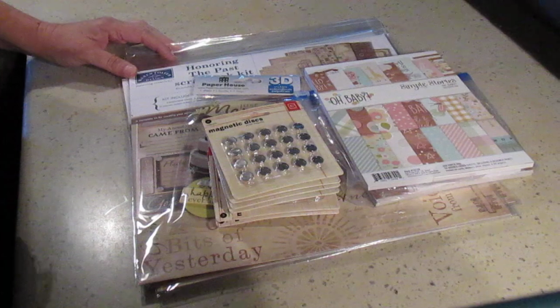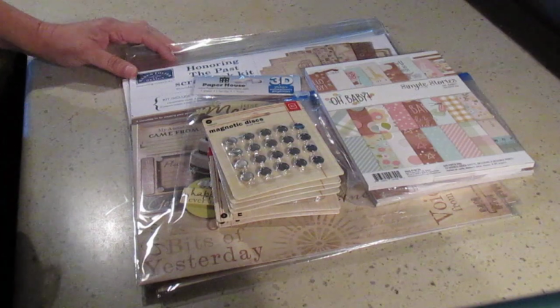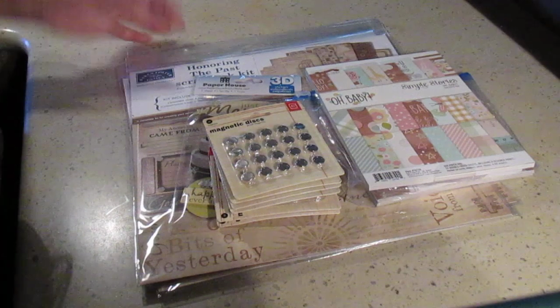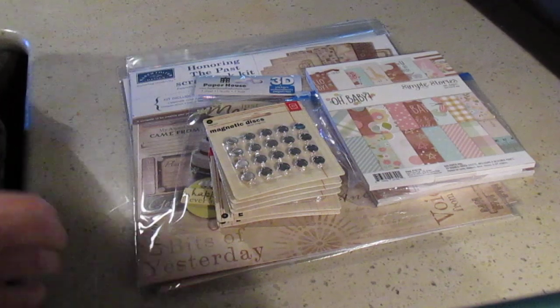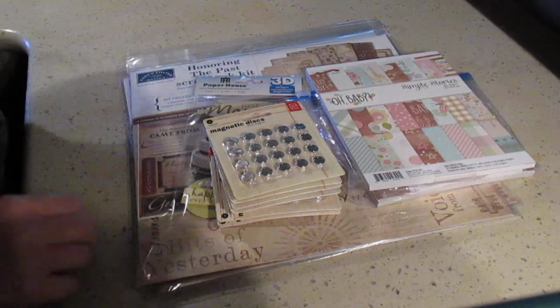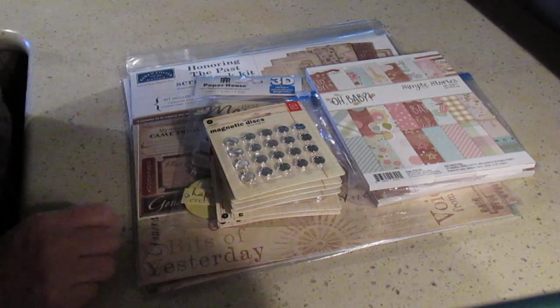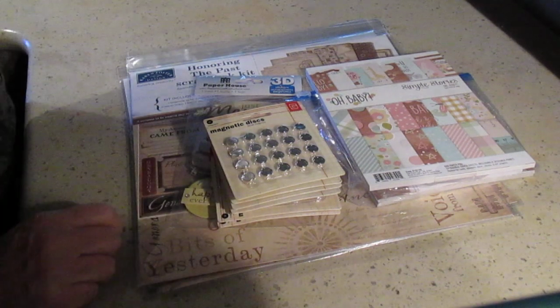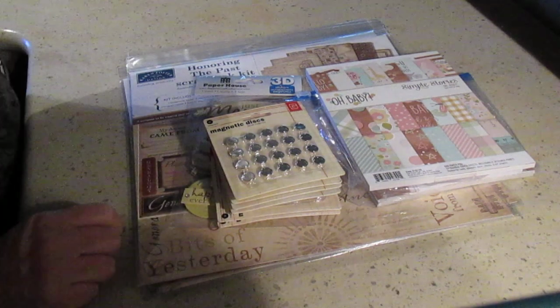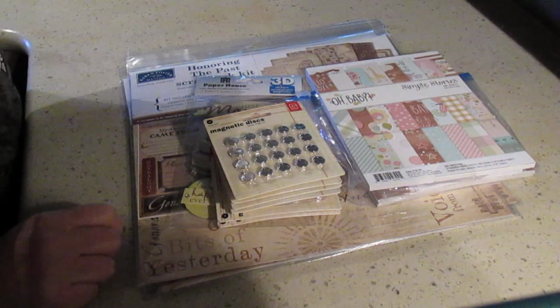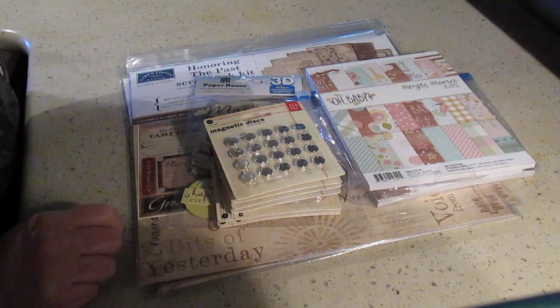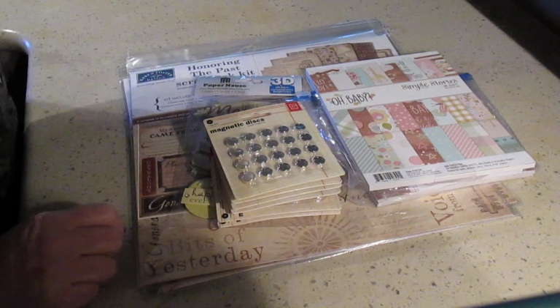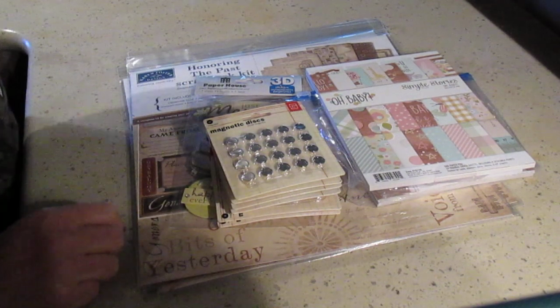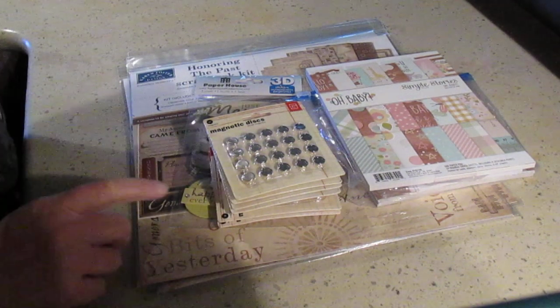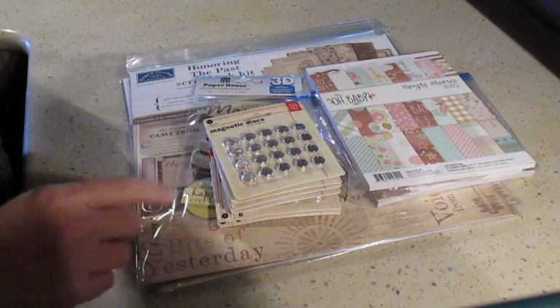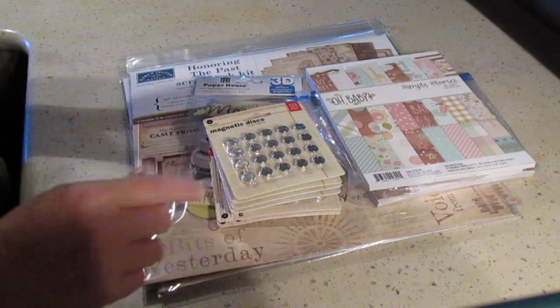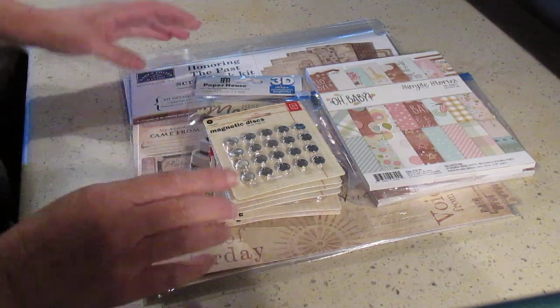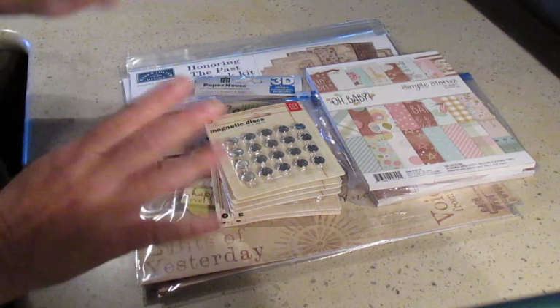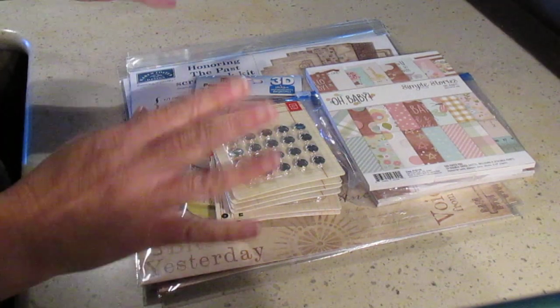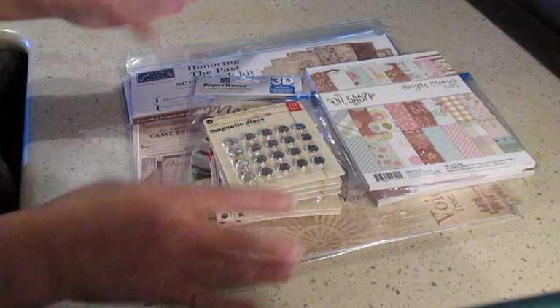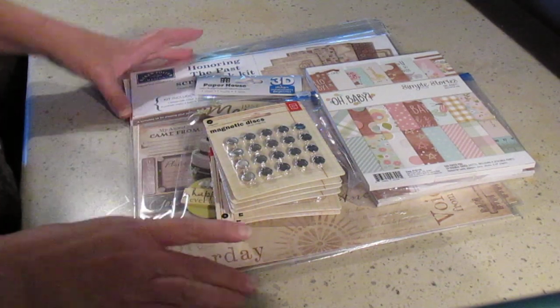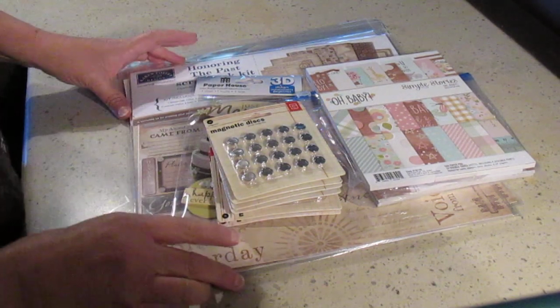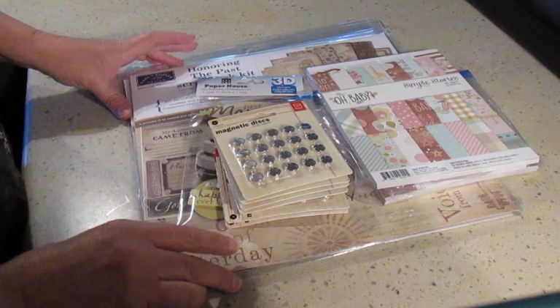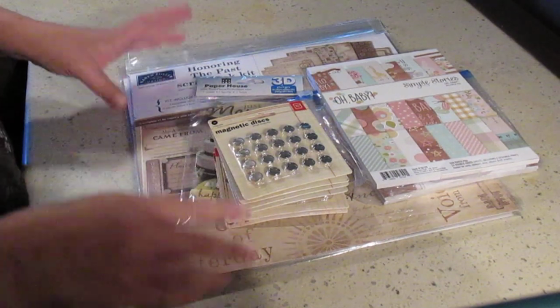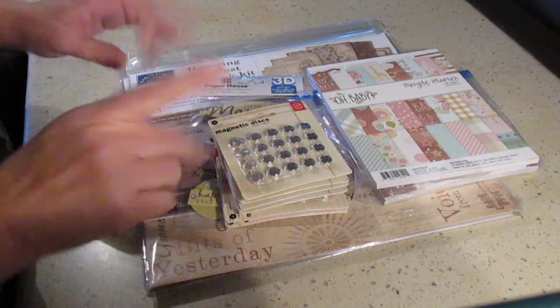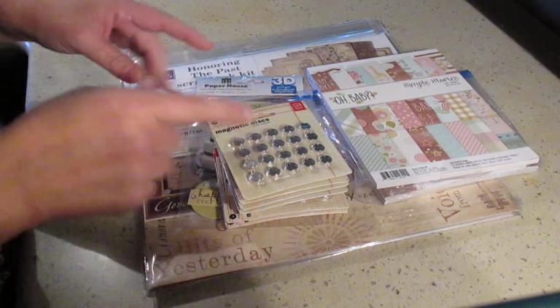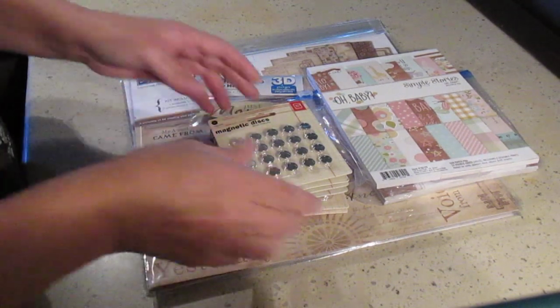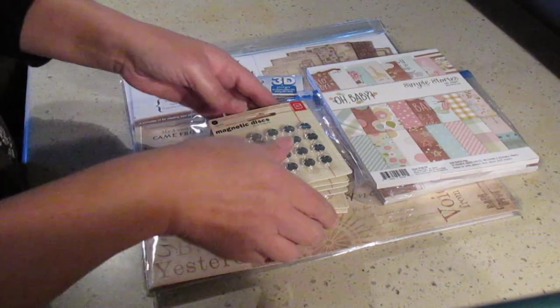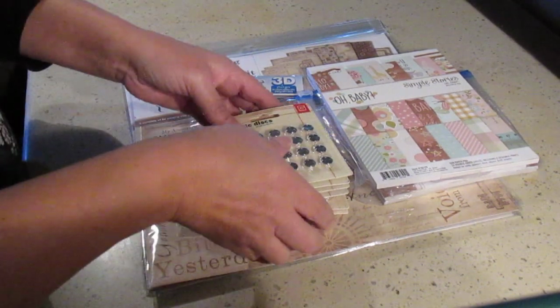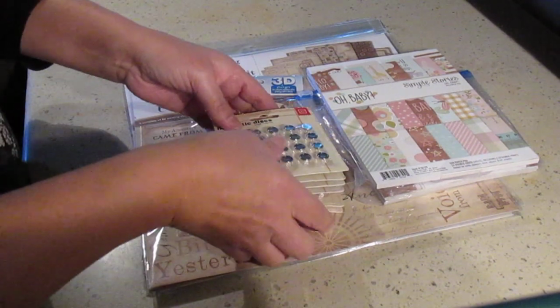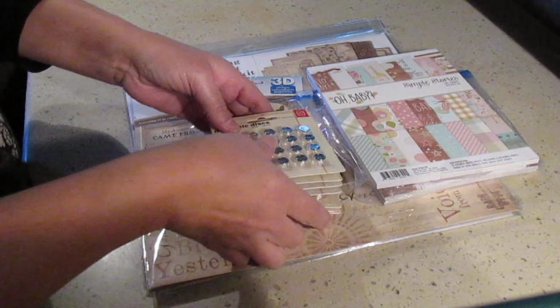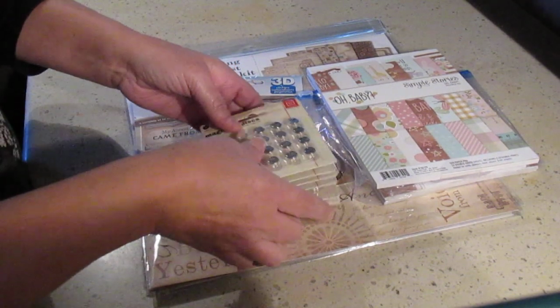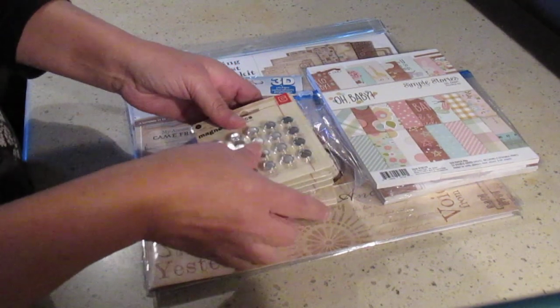Hi, it's Dominique. I just received a small order from Joanne and I wanted to show you what I got.